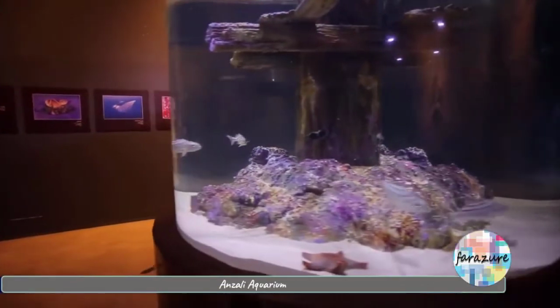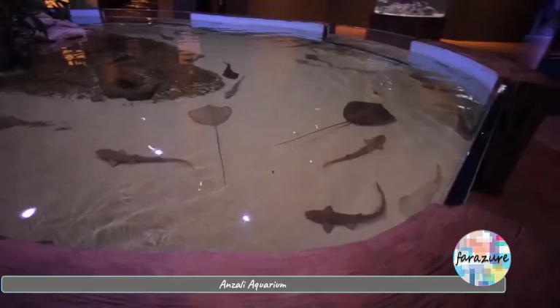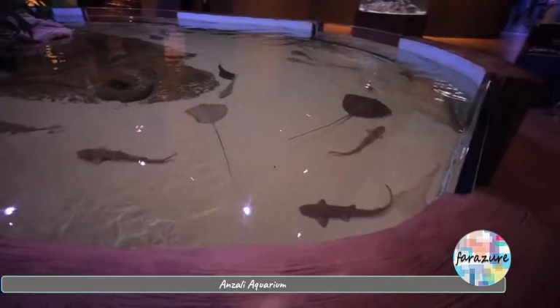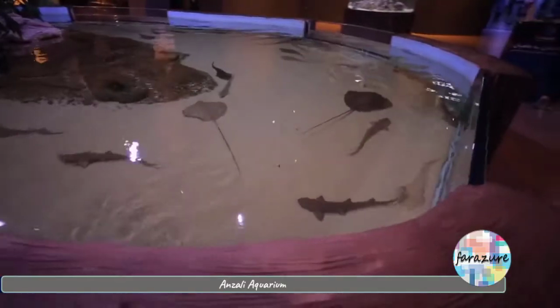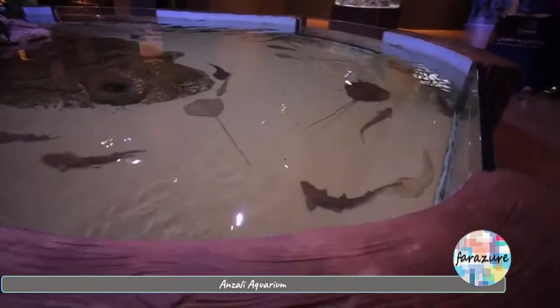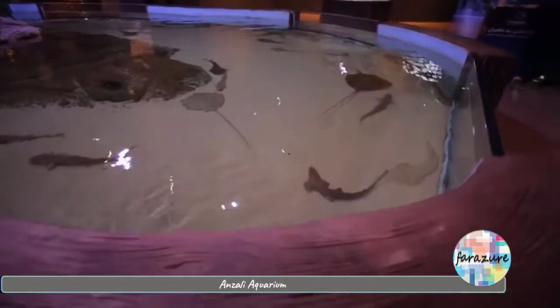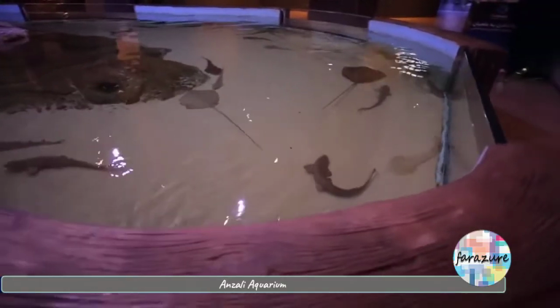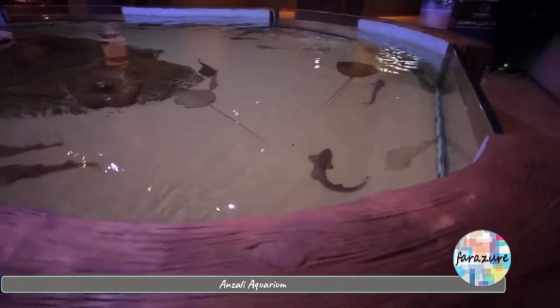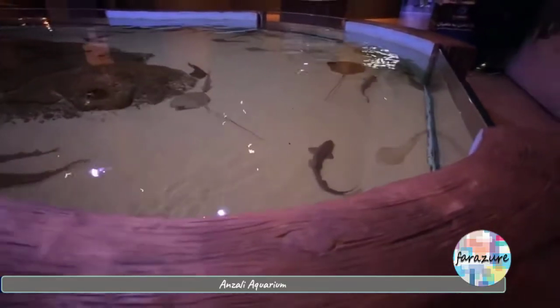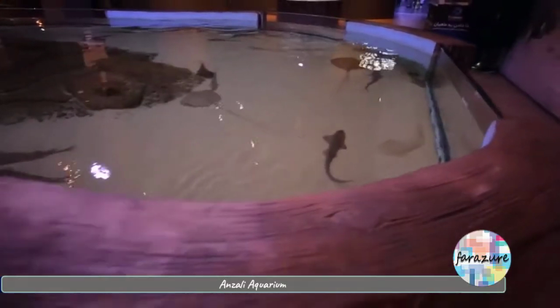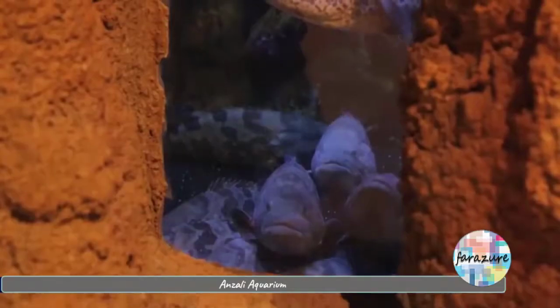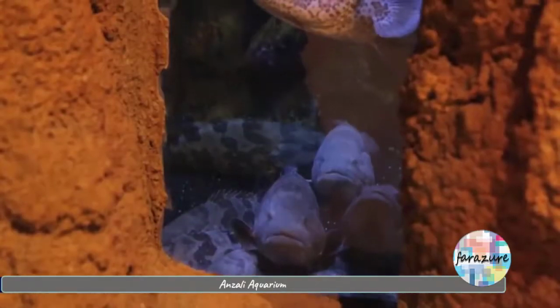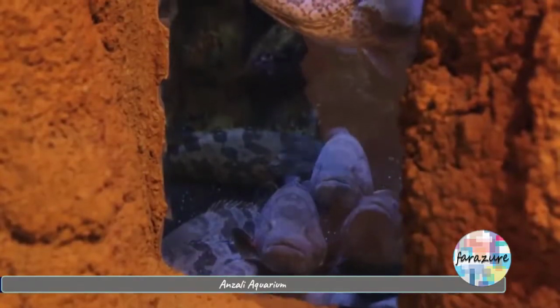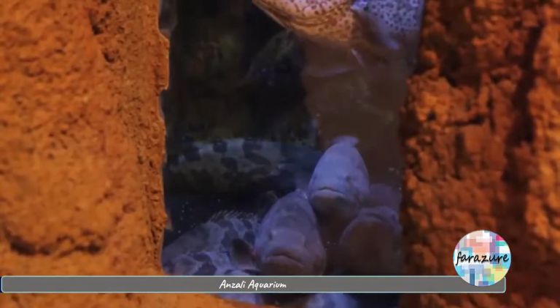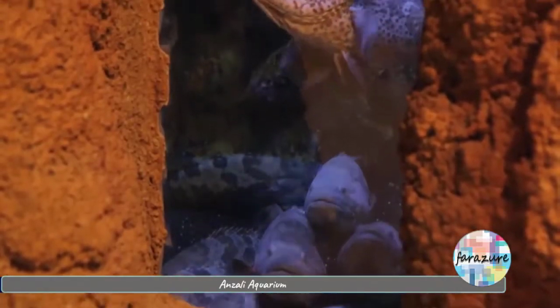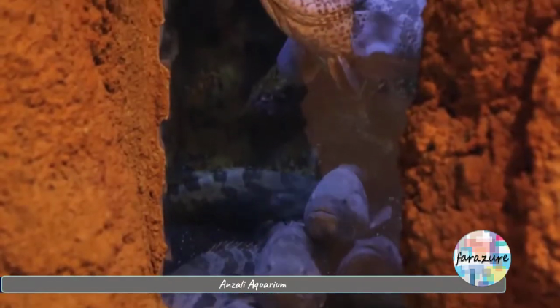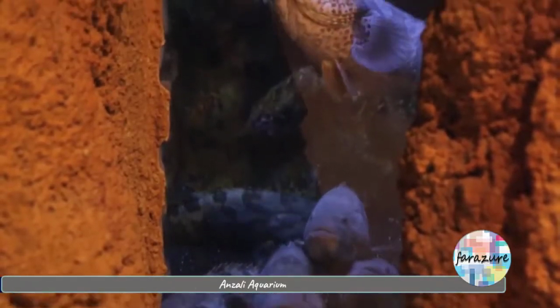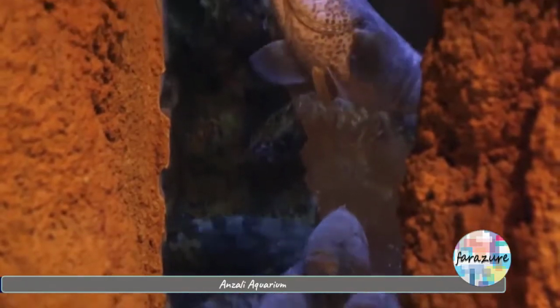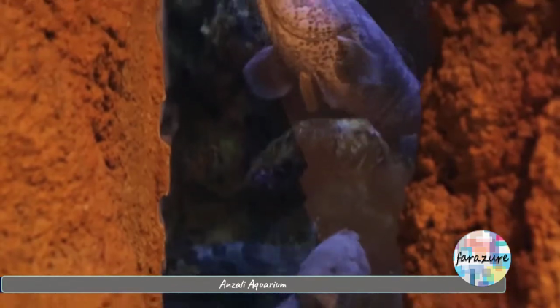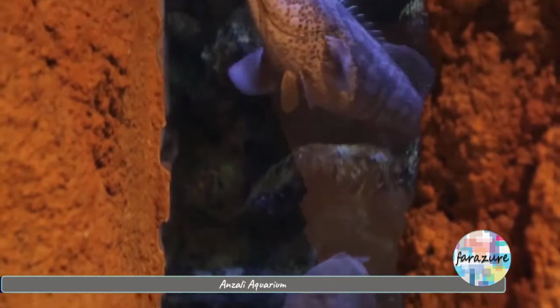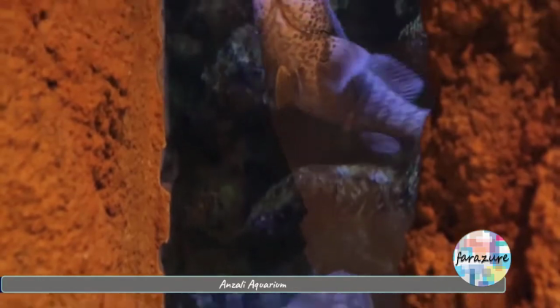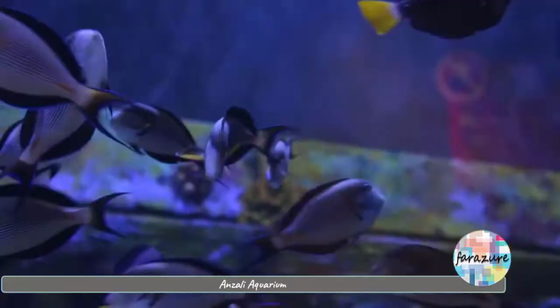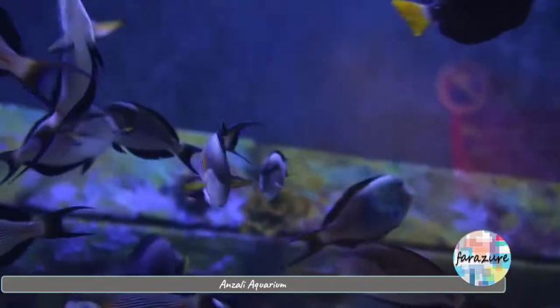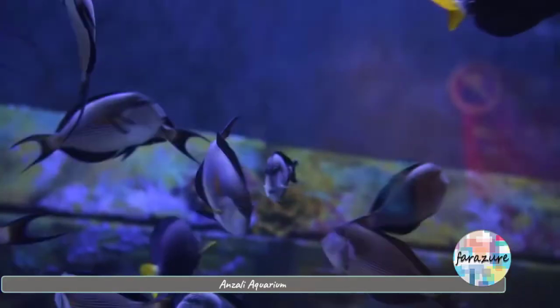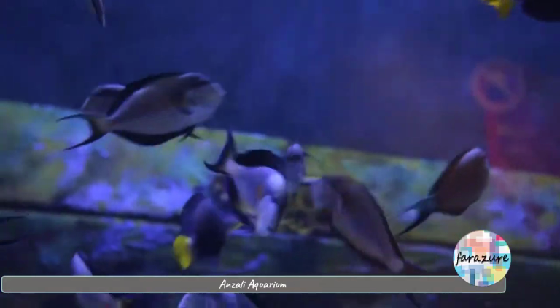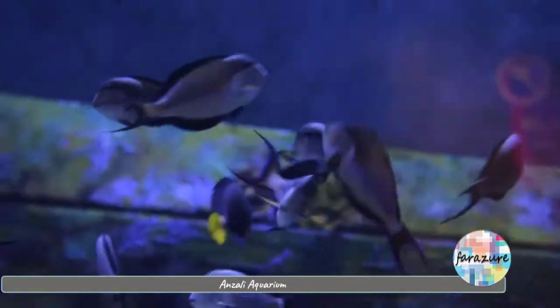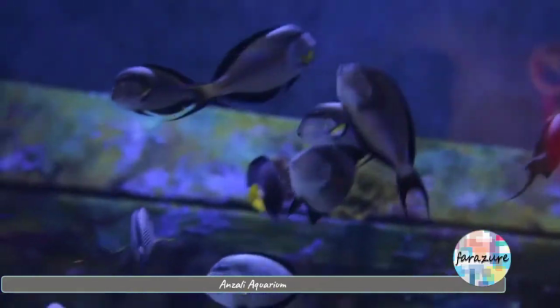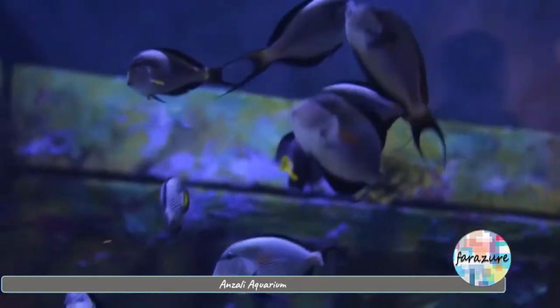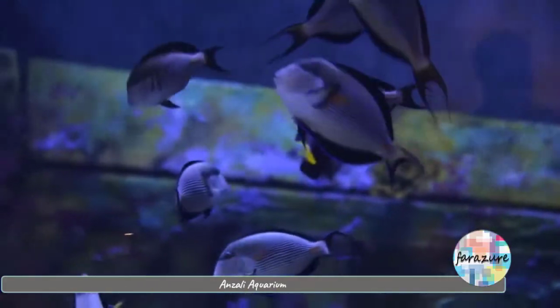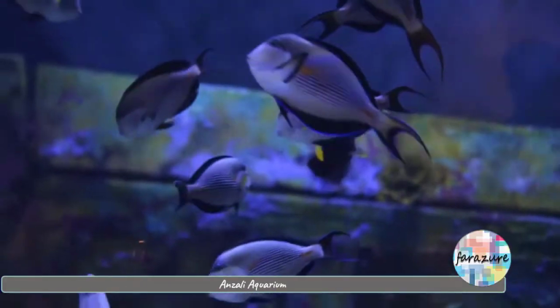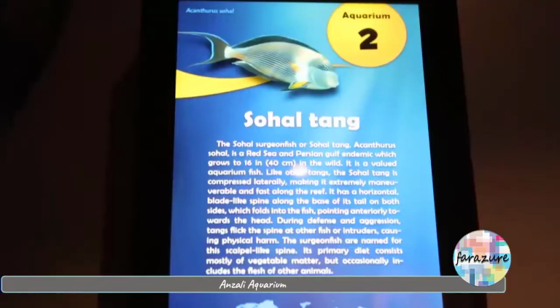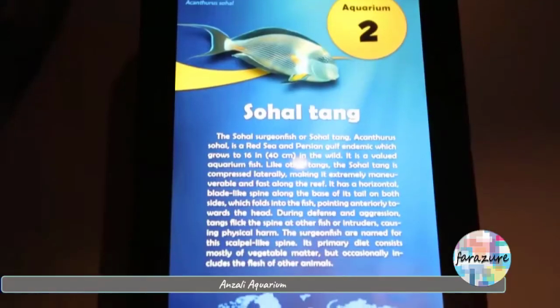Cylindrical and pool aquariums have been designed and built based on a variety of environmental conditions, with data about each section provided to visitors.